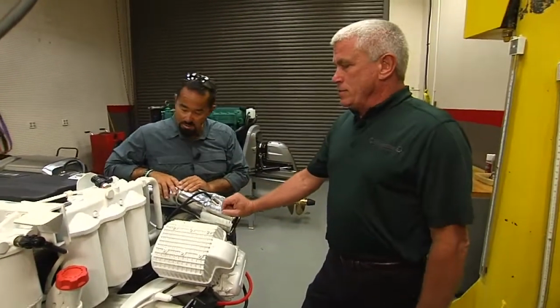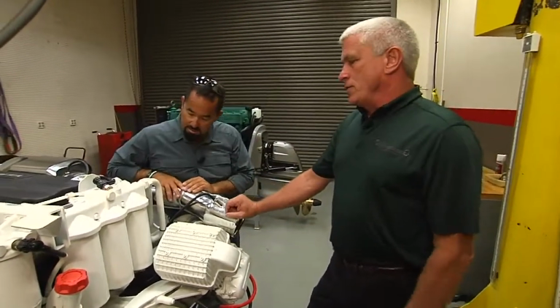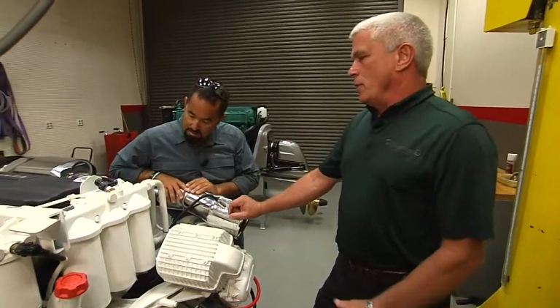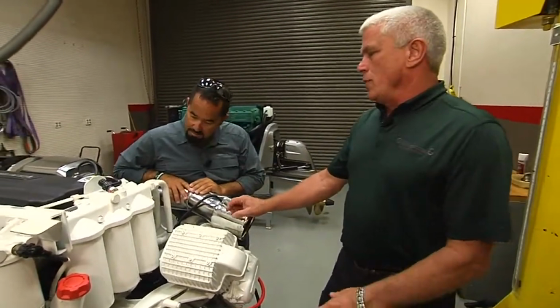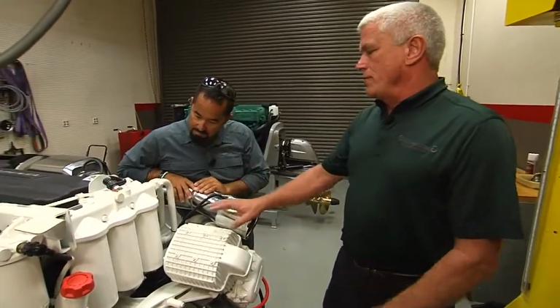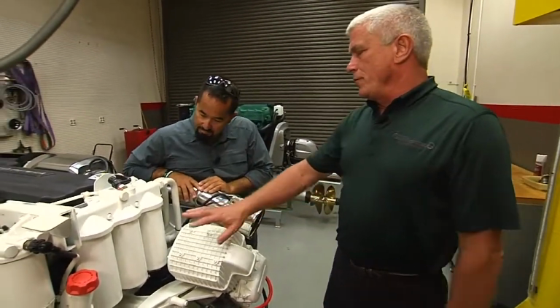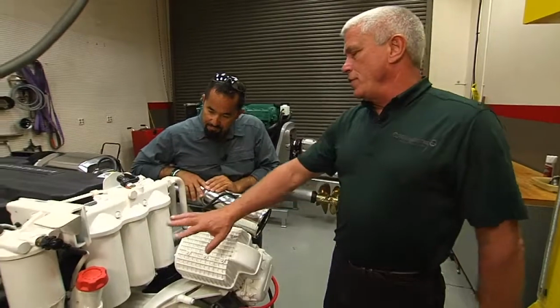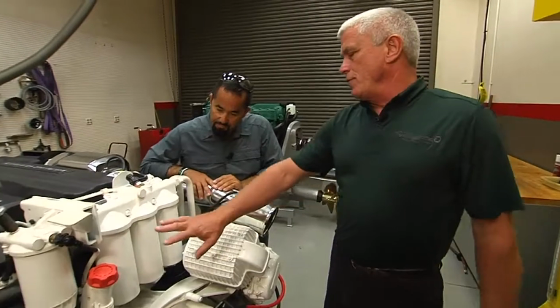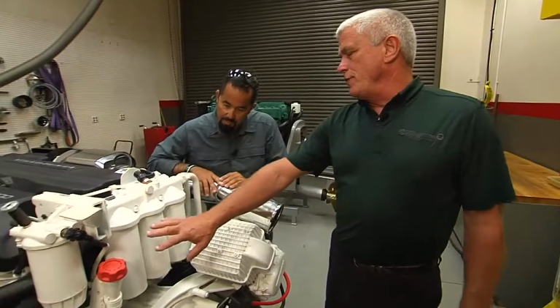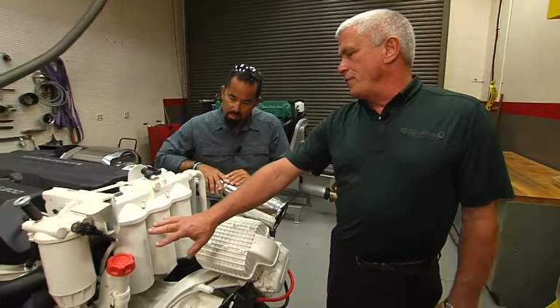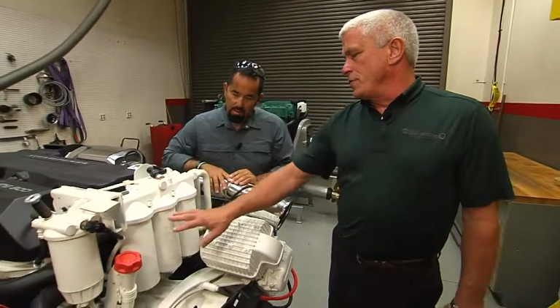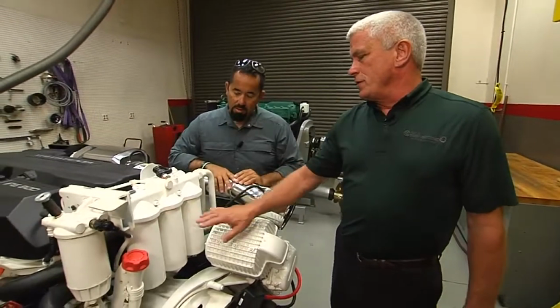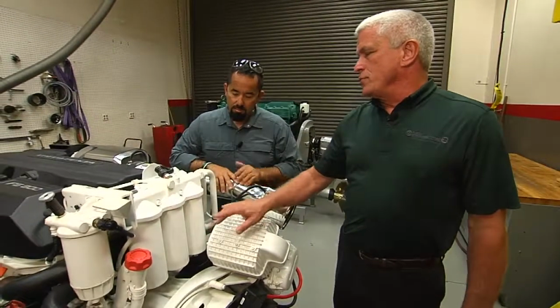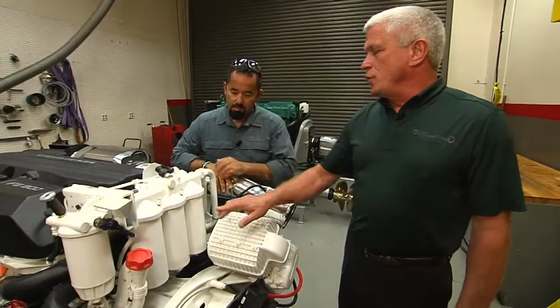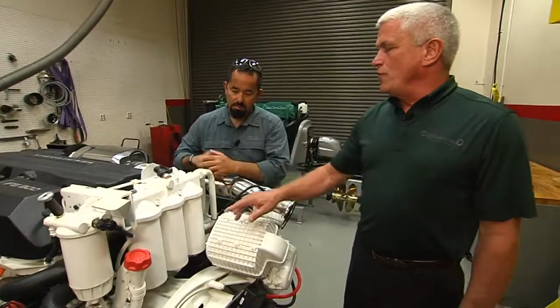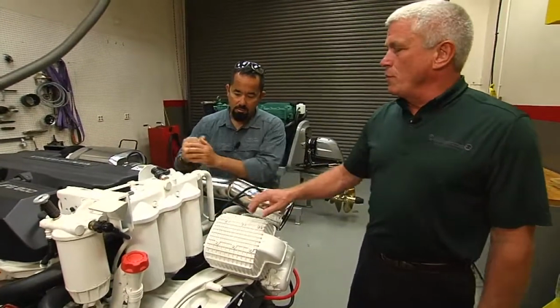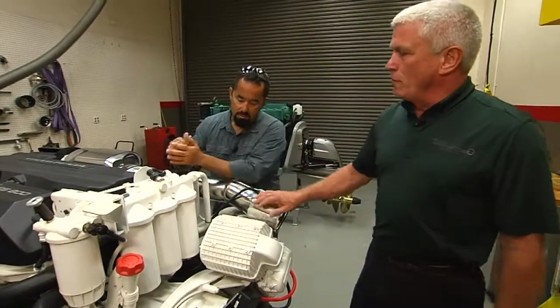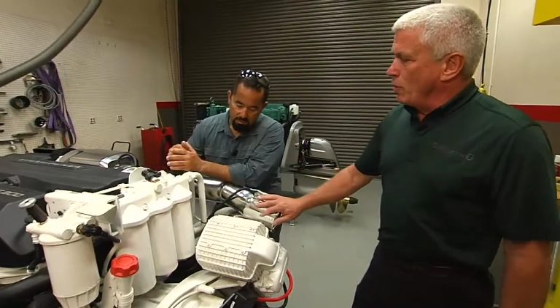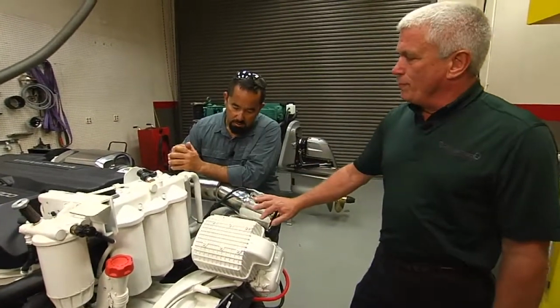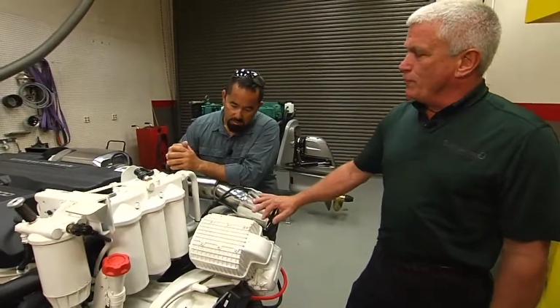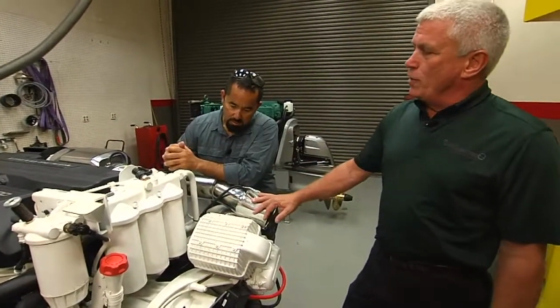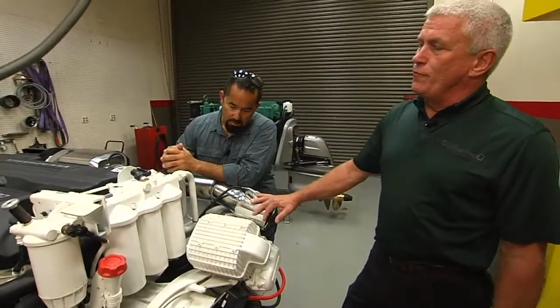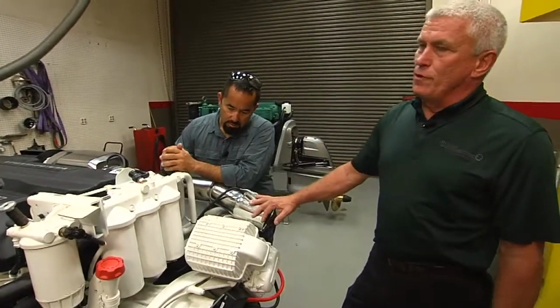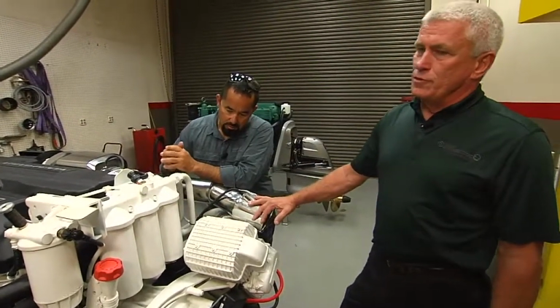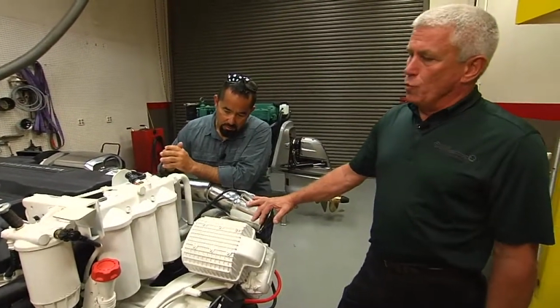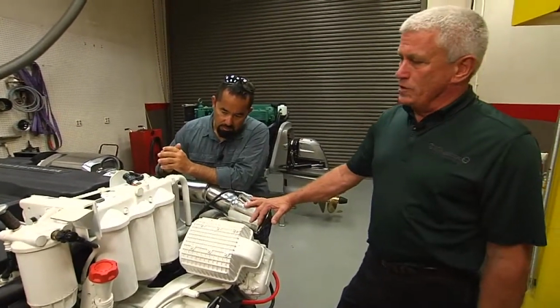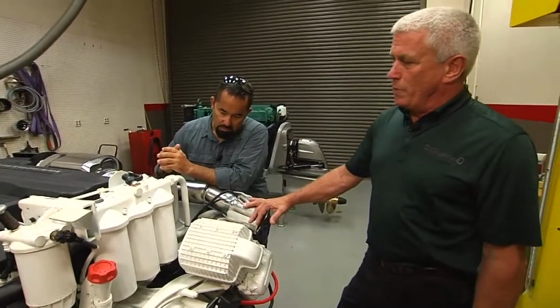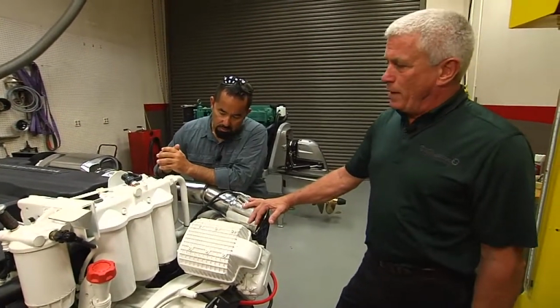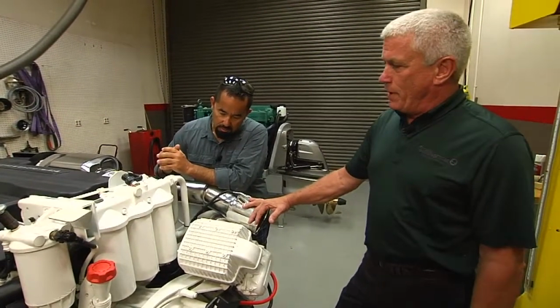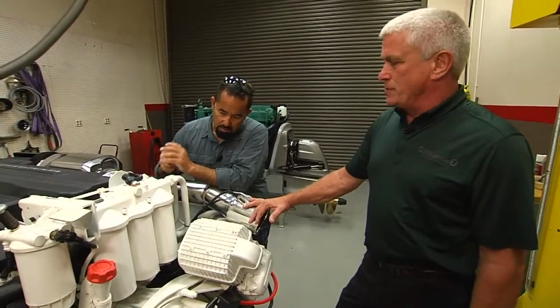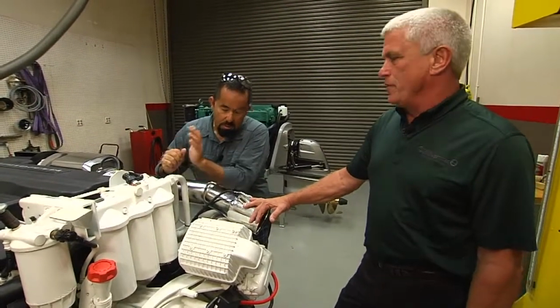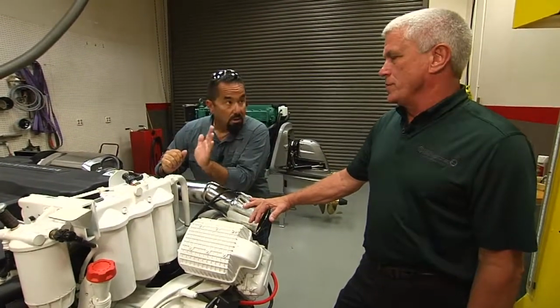So you have three filters here. Two of them are full-flow filters, and one is a bypass filter.